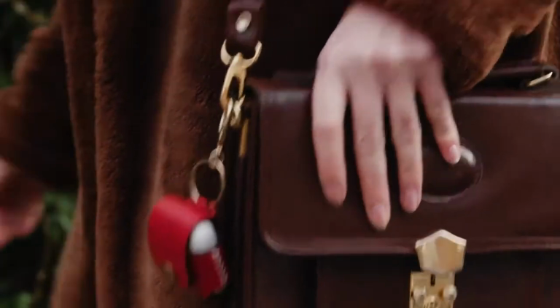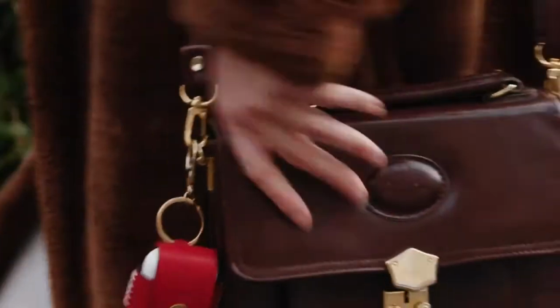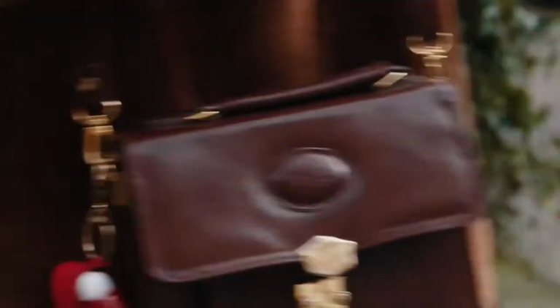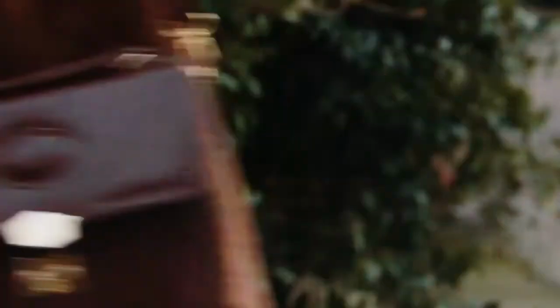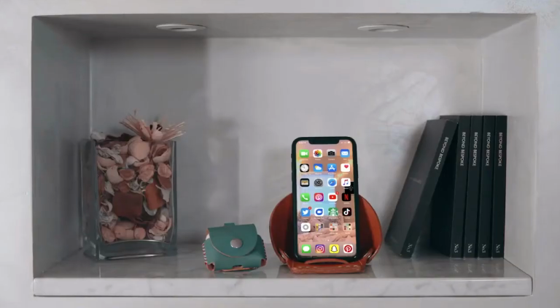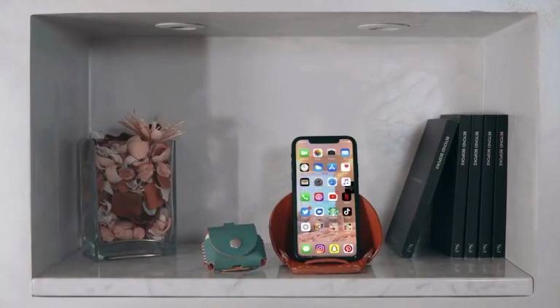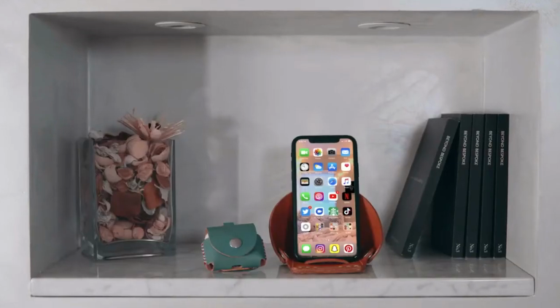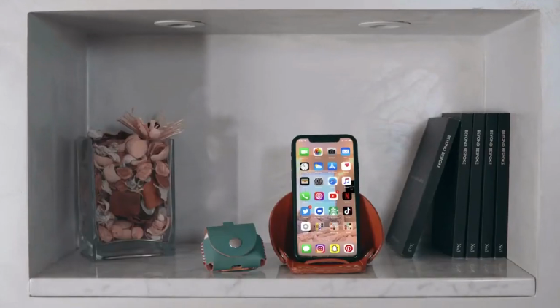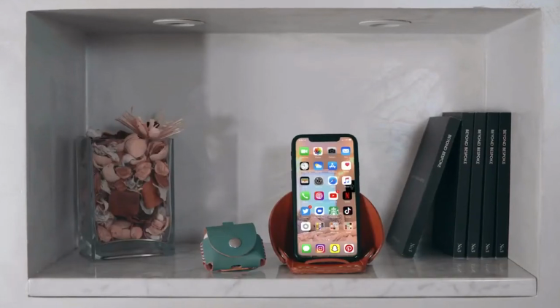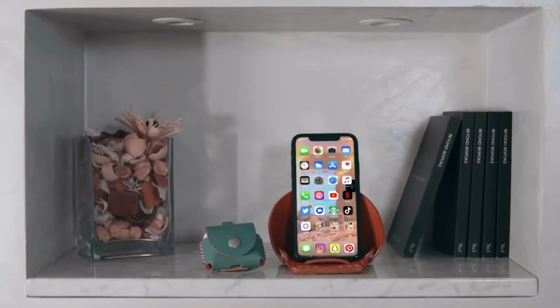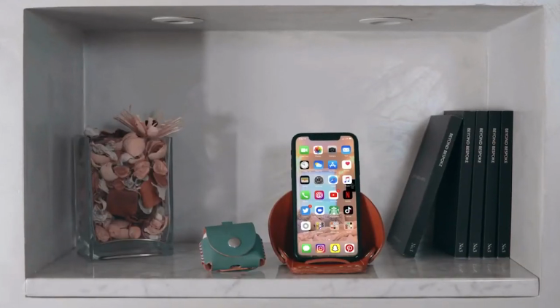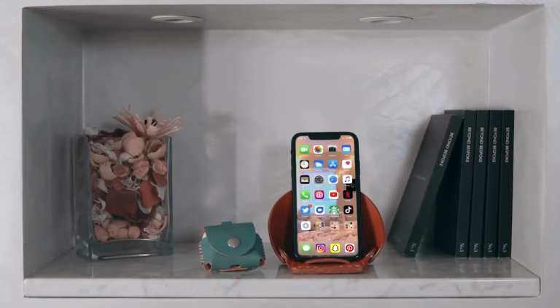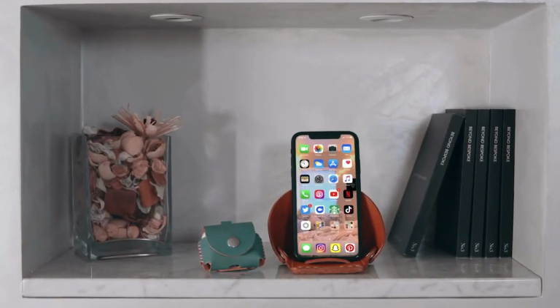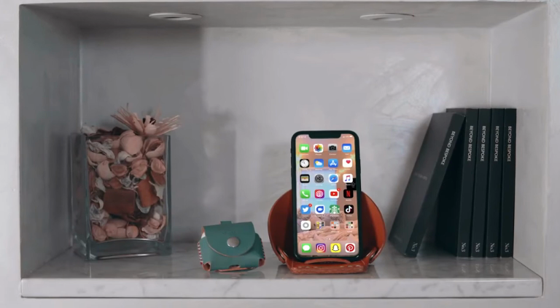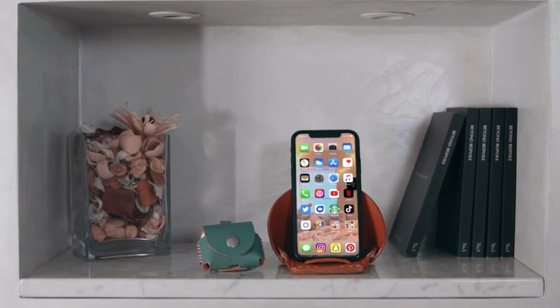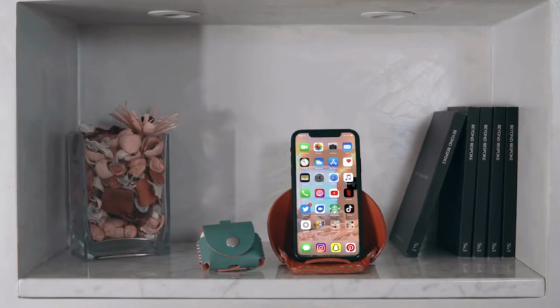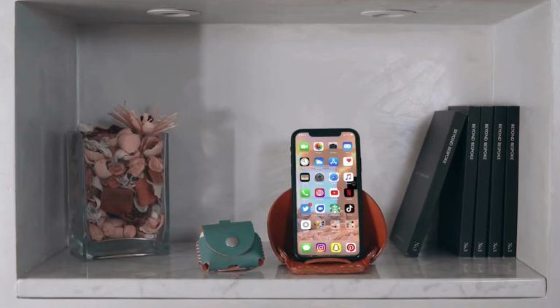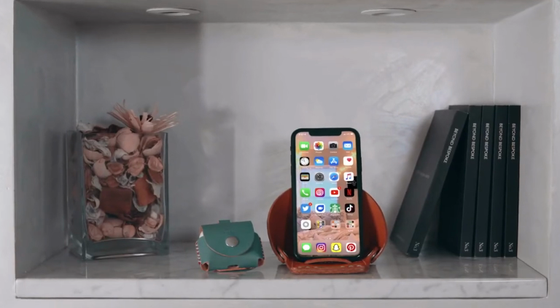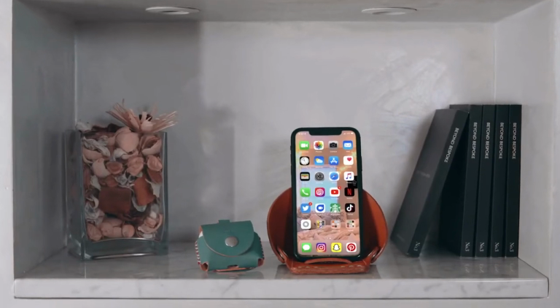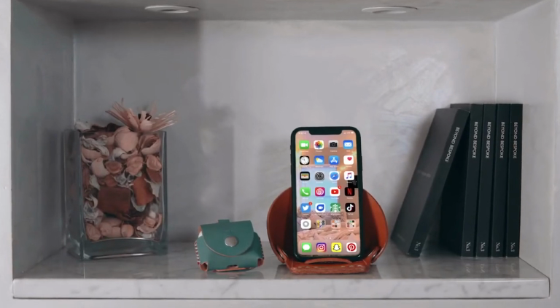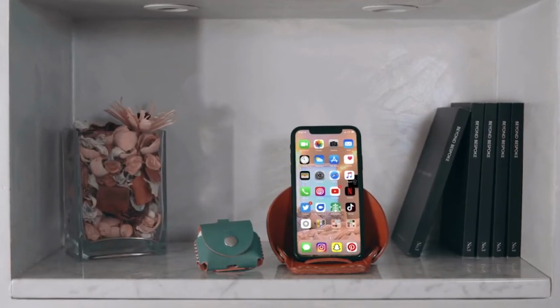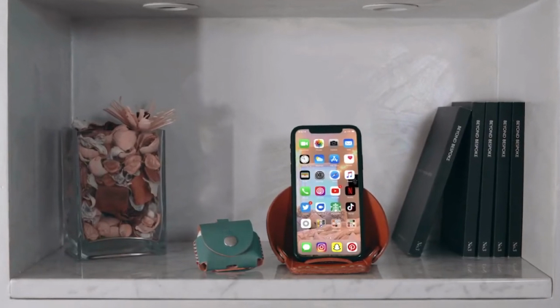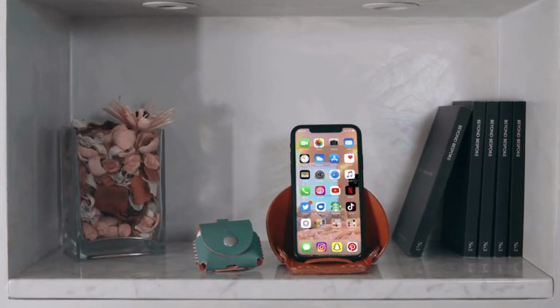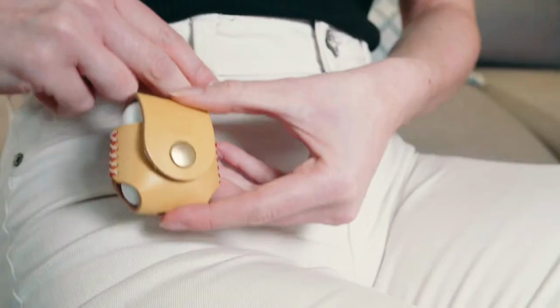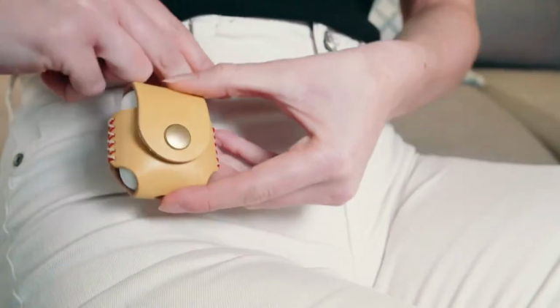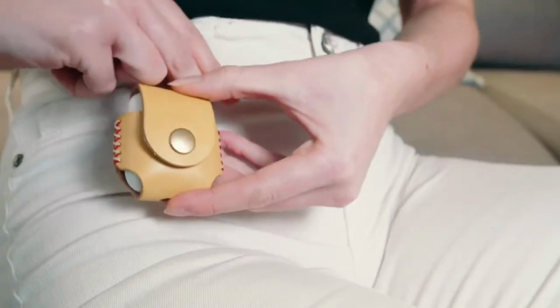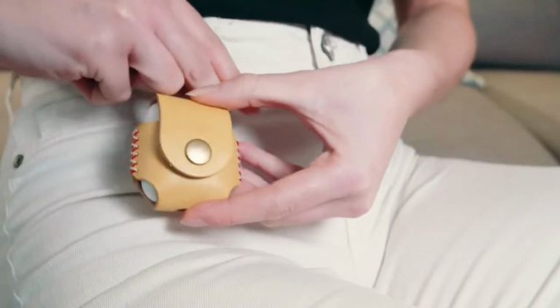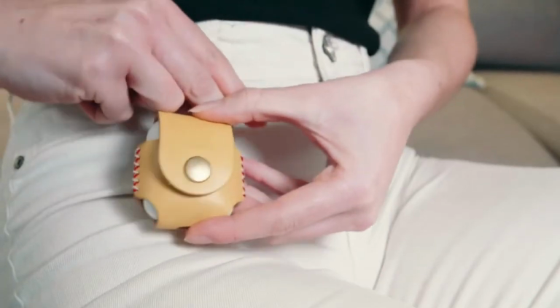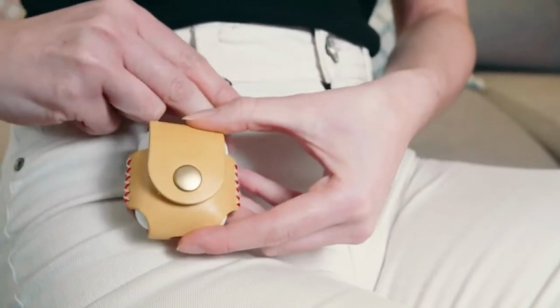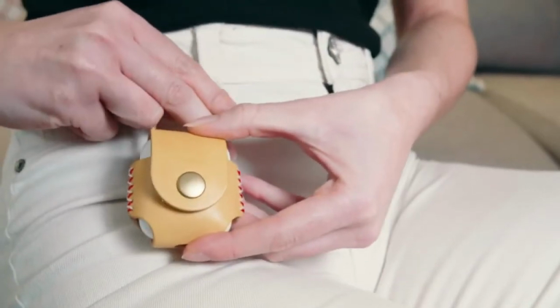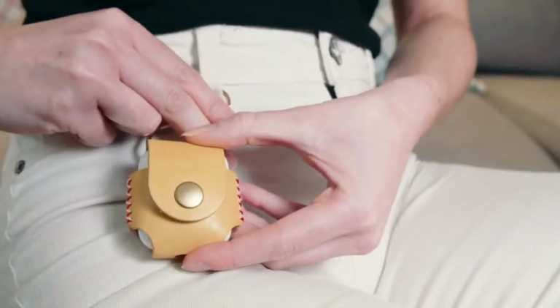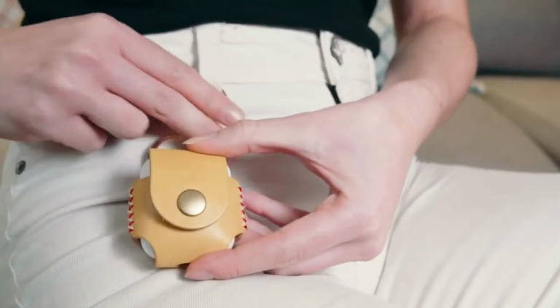Our Apple accessories look great anywhere. With delicate craftsmanship, they gracefully make your lifestyle neat and classy.